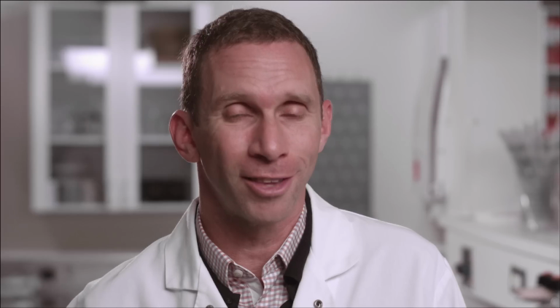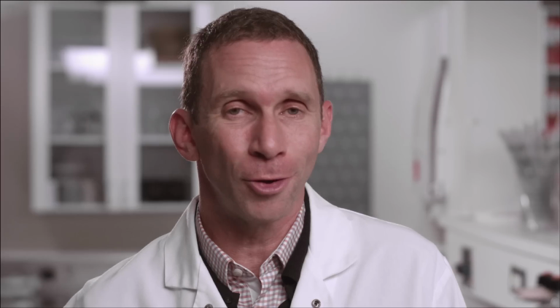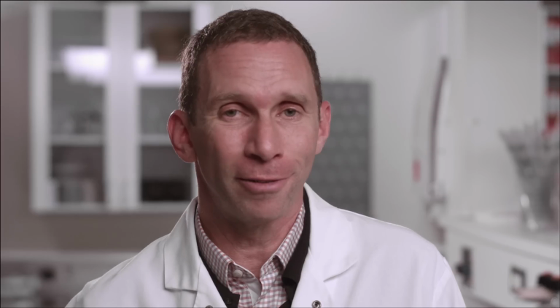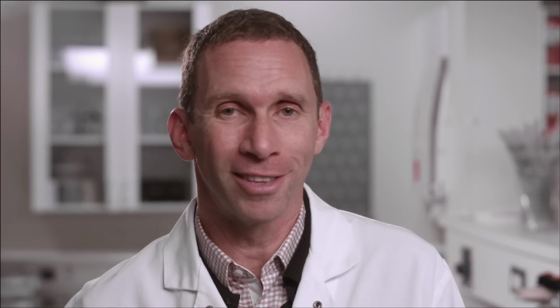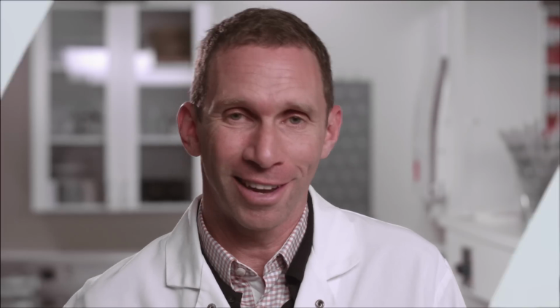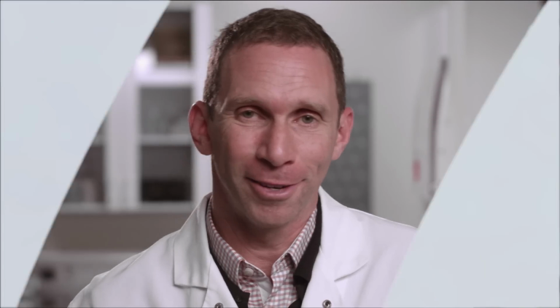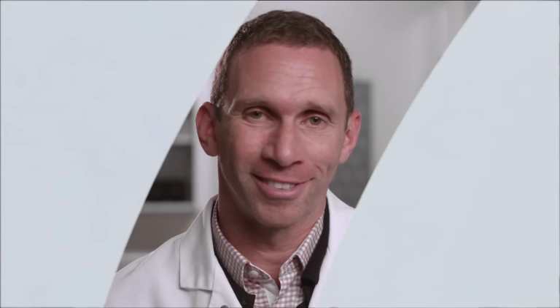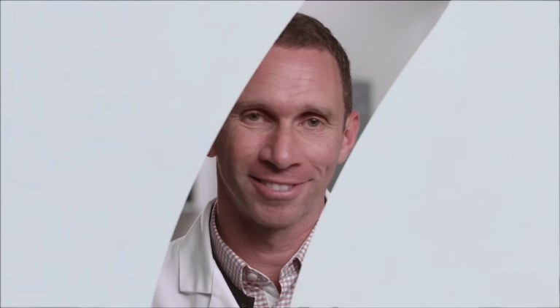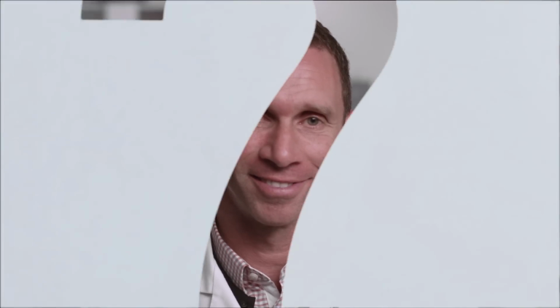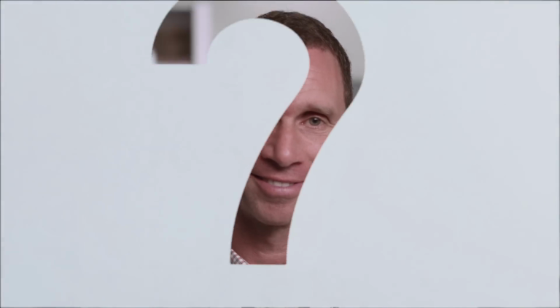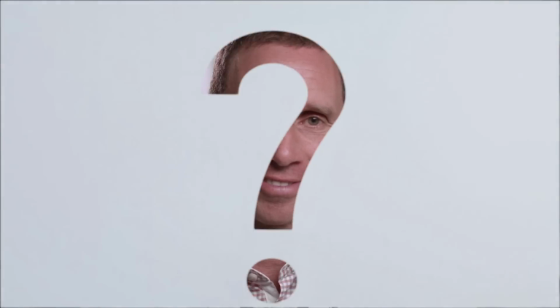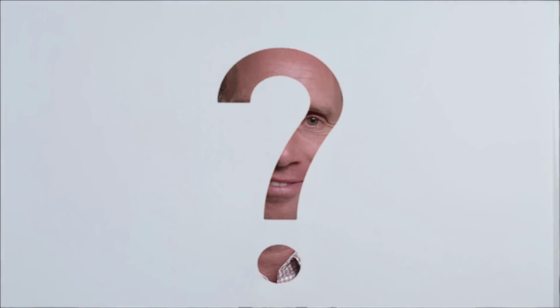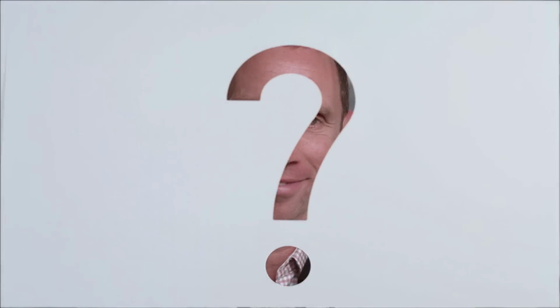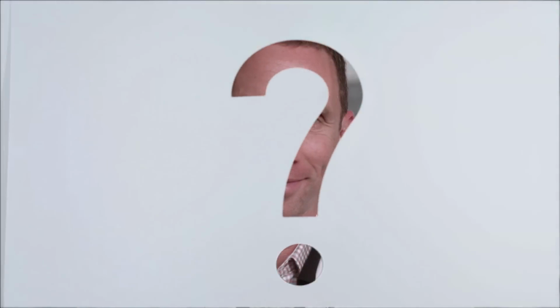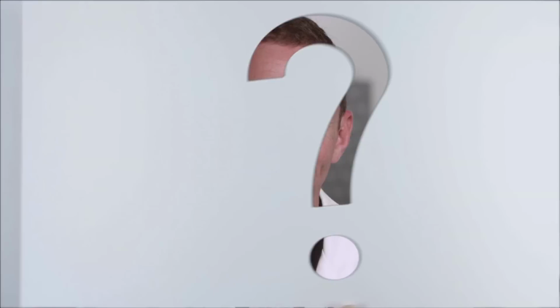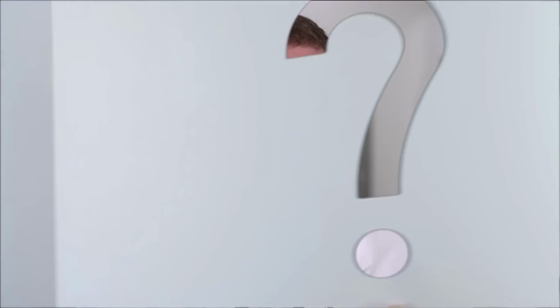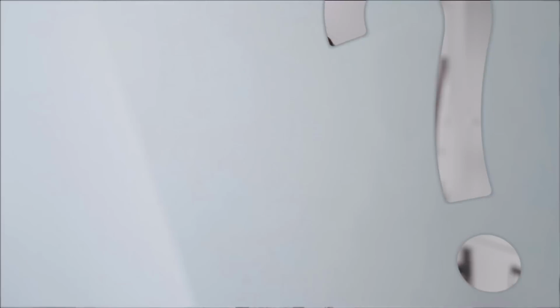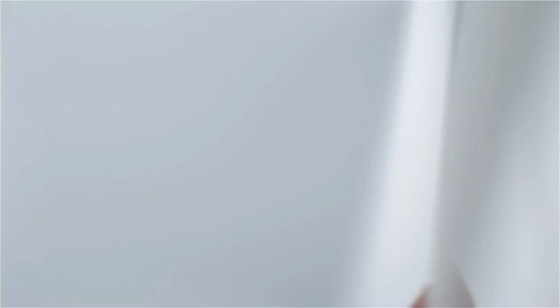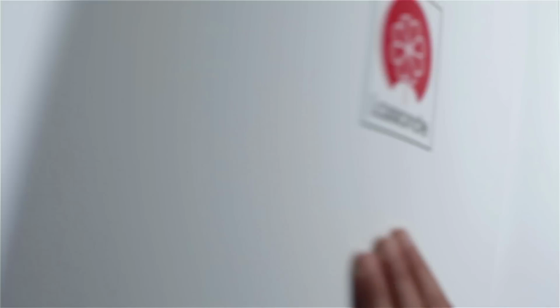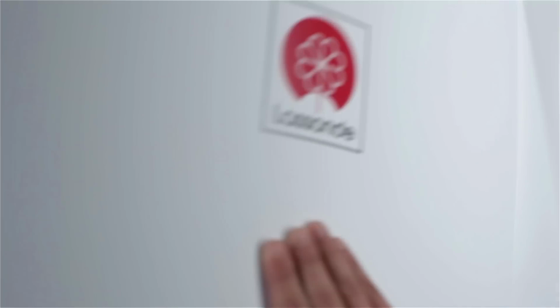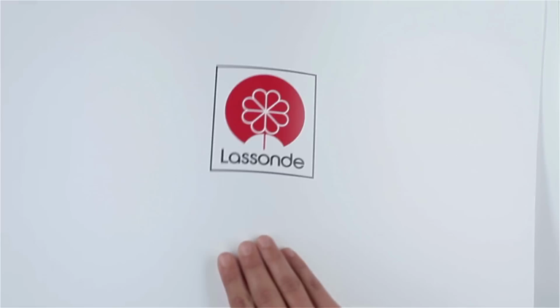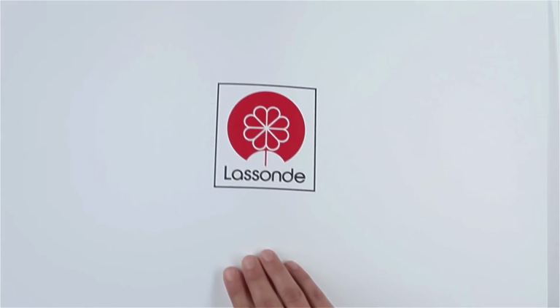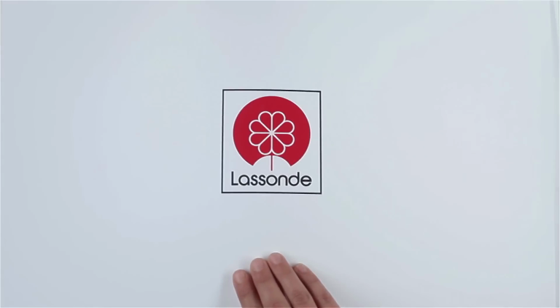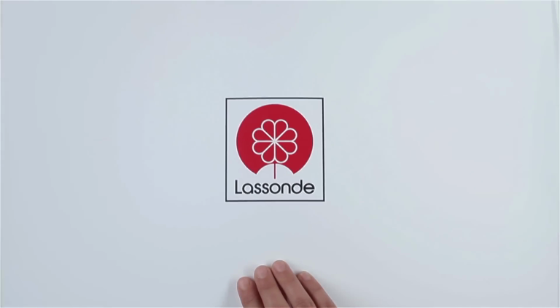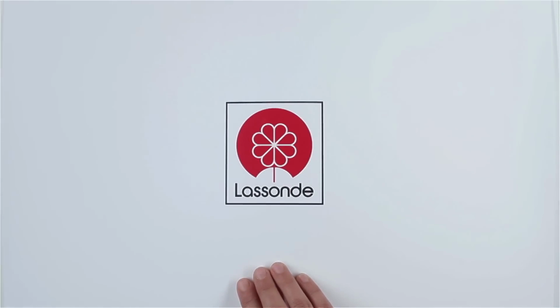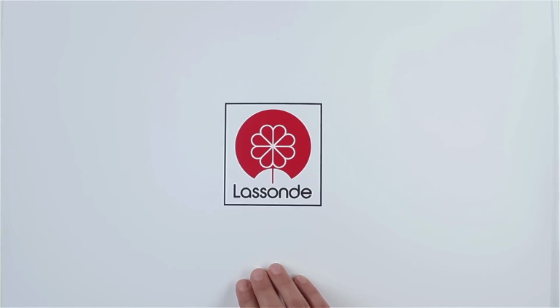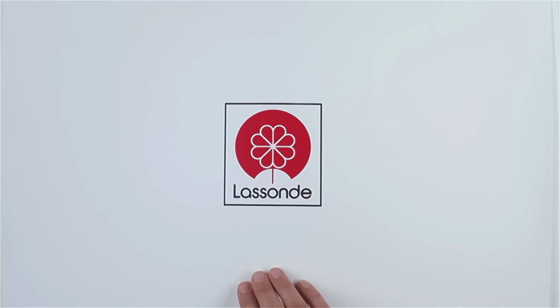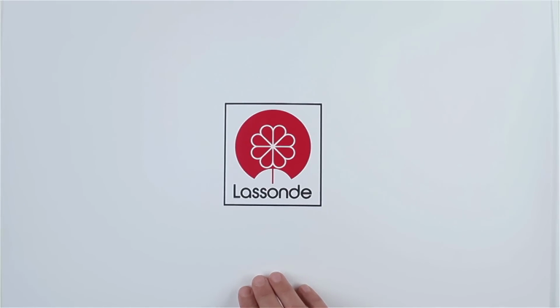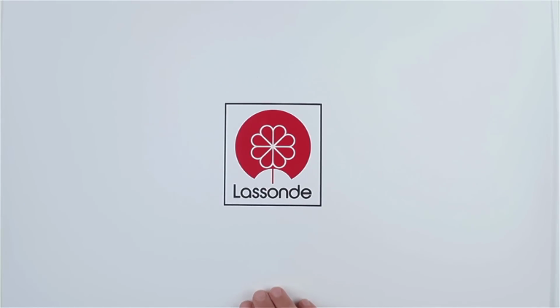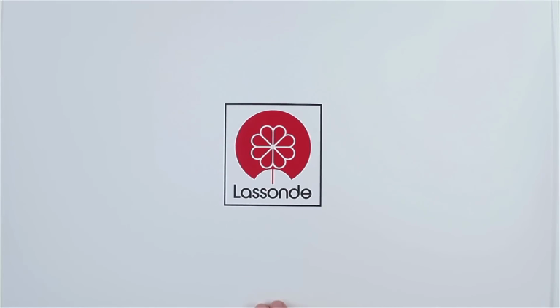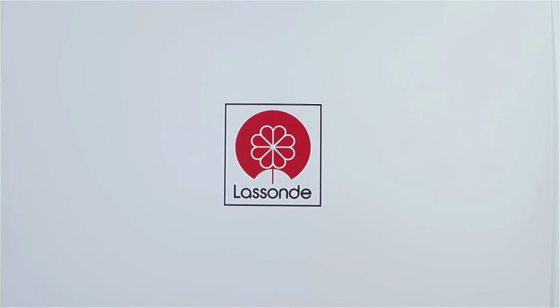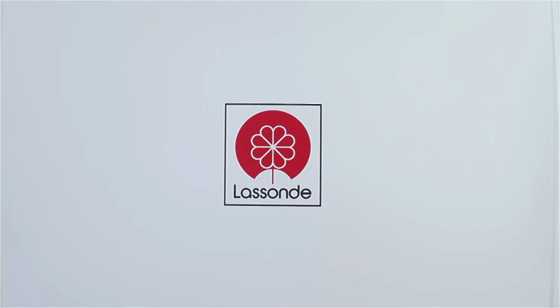There you have it. Thank you. This video is an initiative from La Sonde.